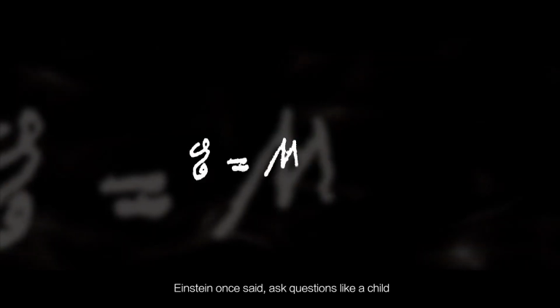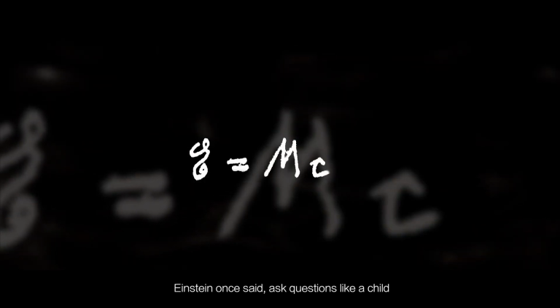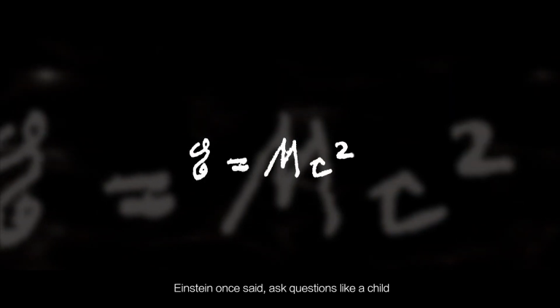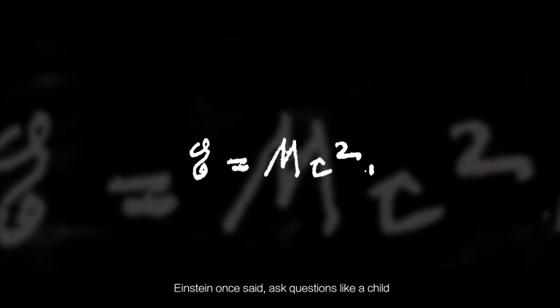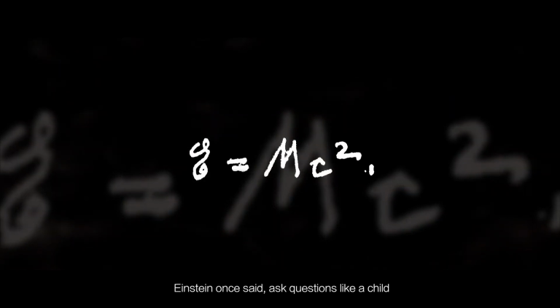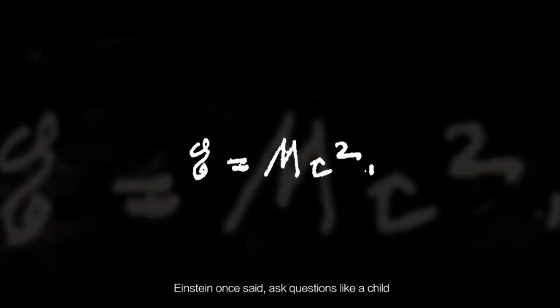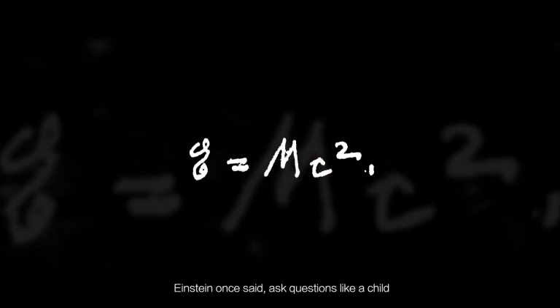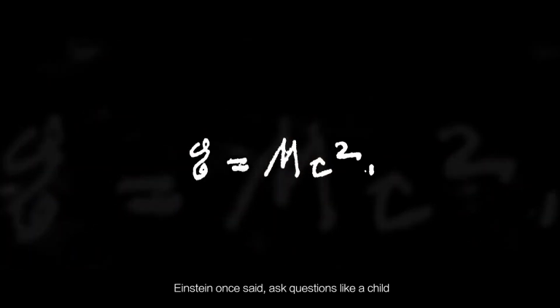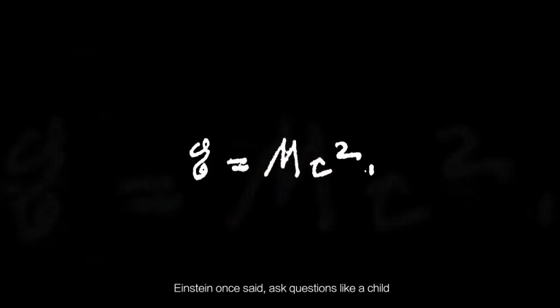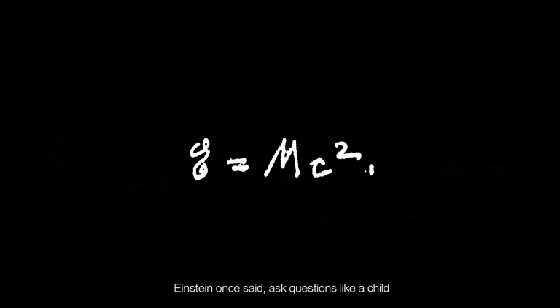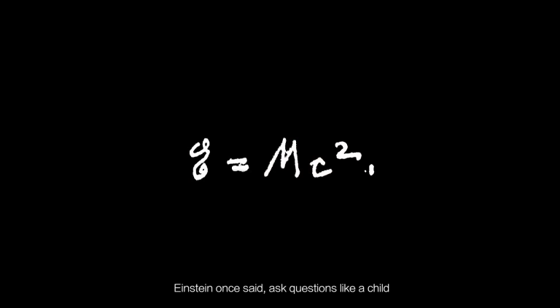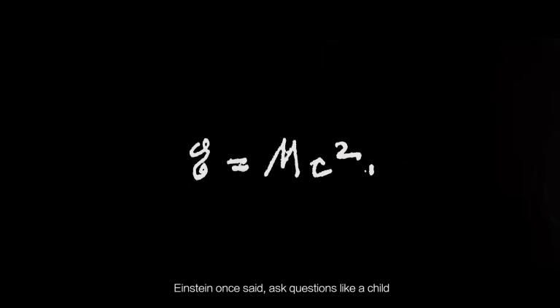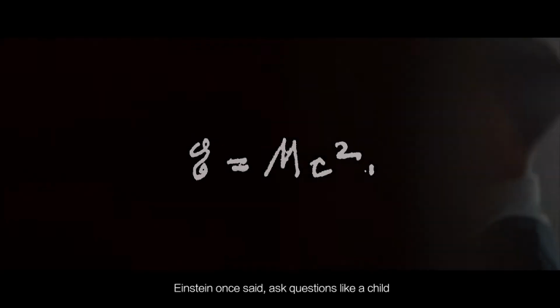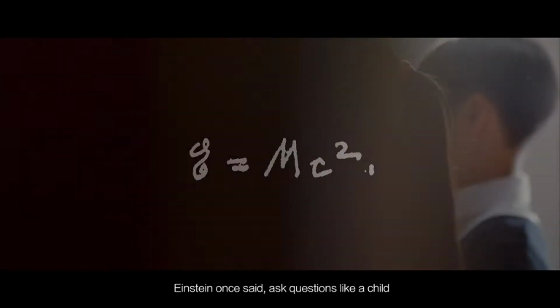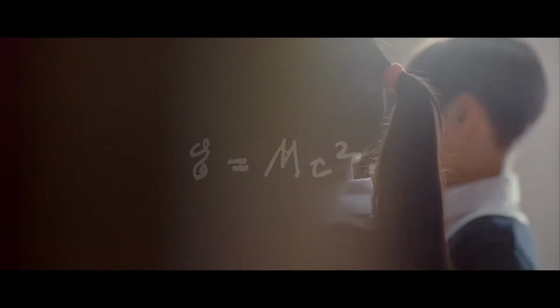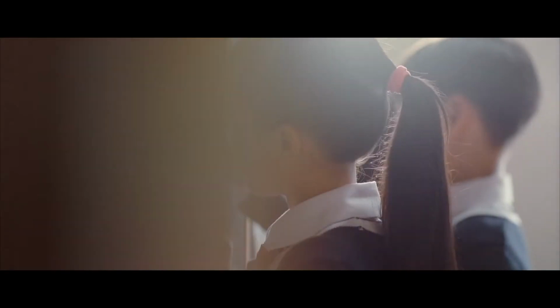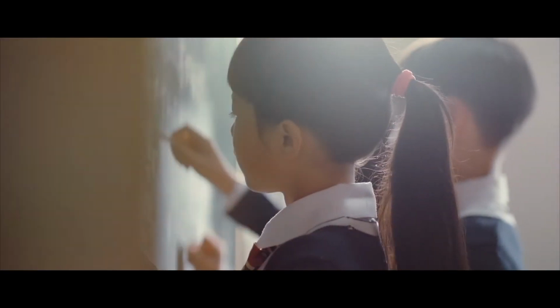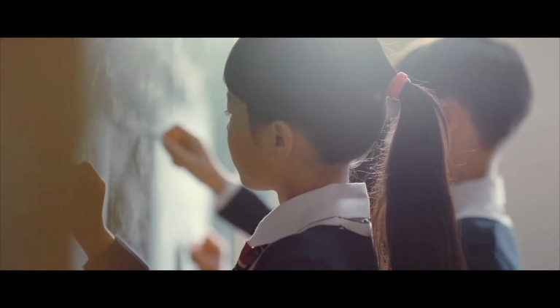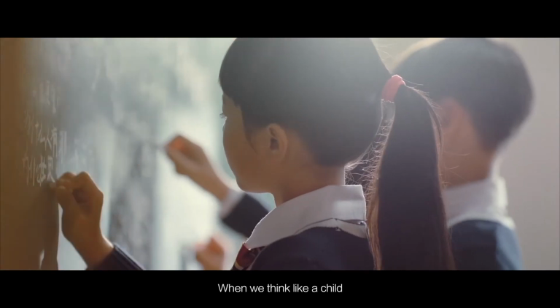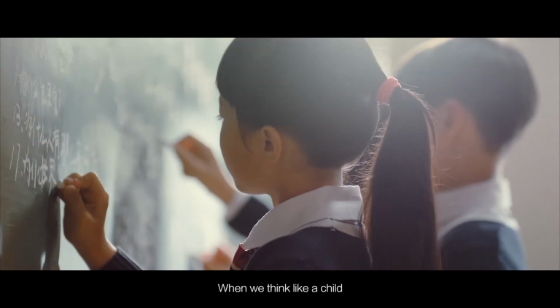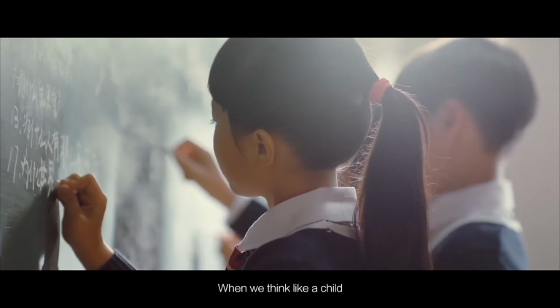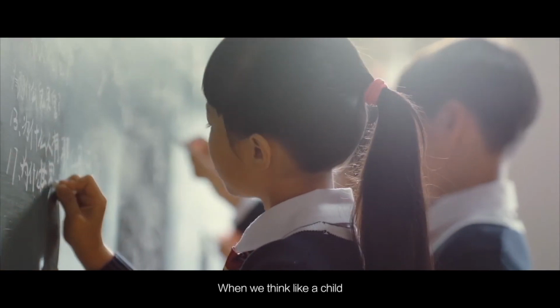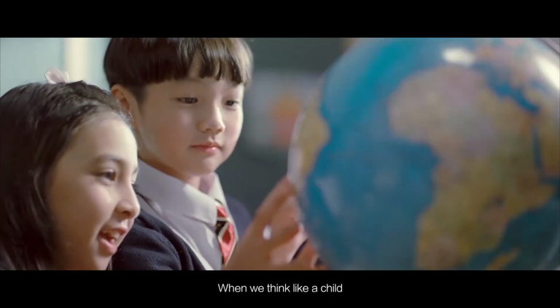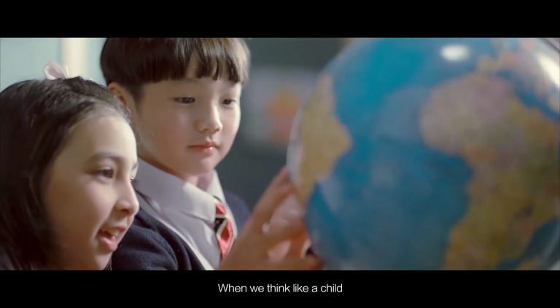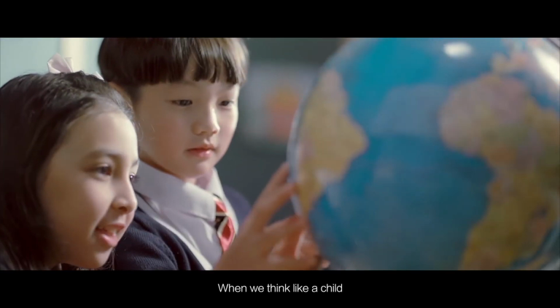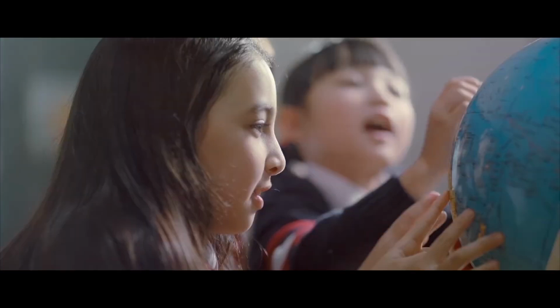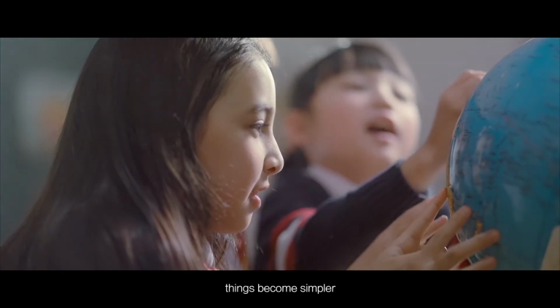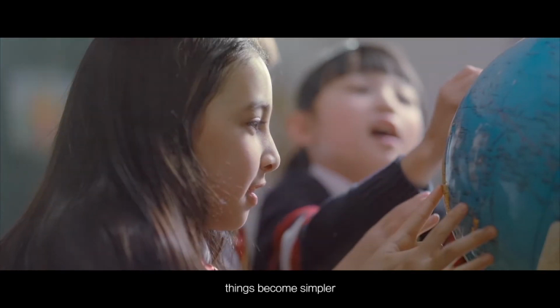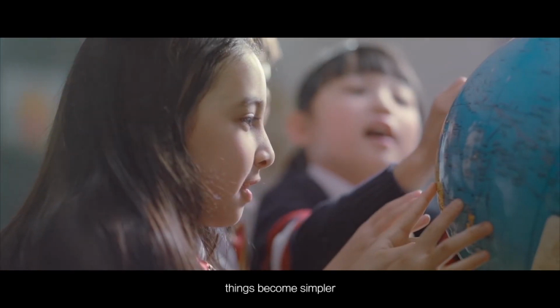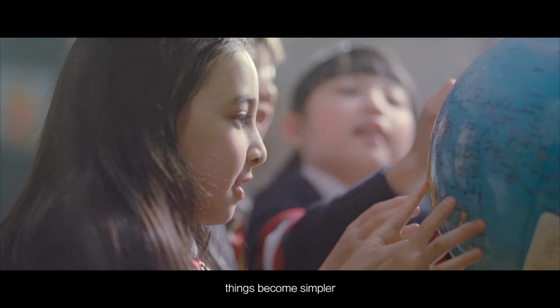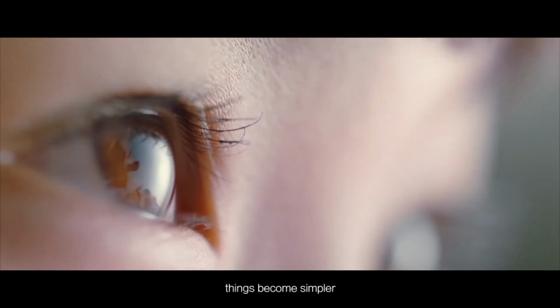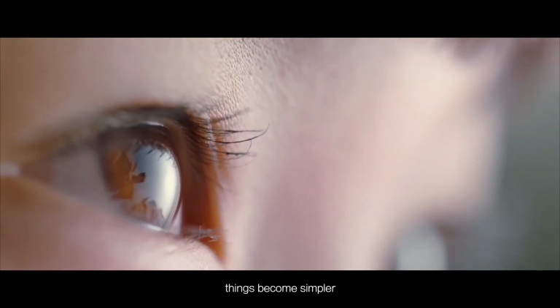Einstein once said, ask questions like a child. When we think like a child, things become simpler.